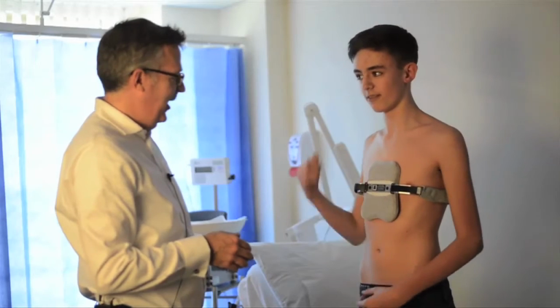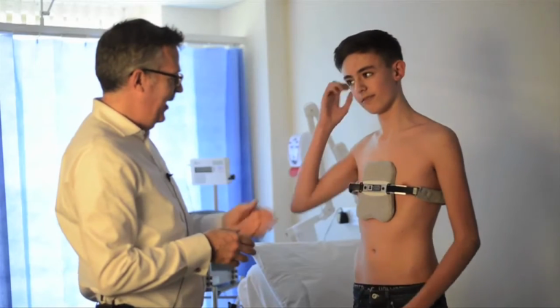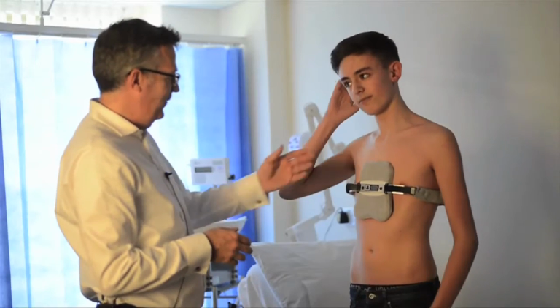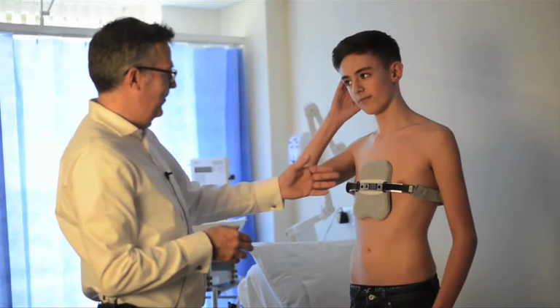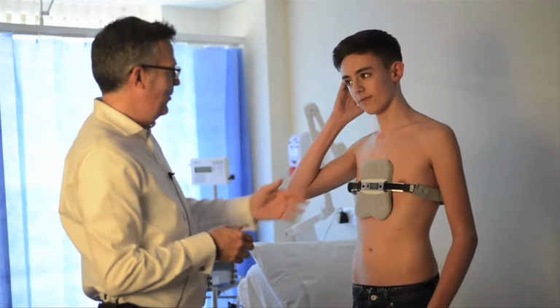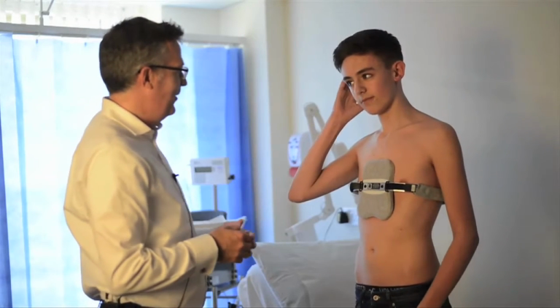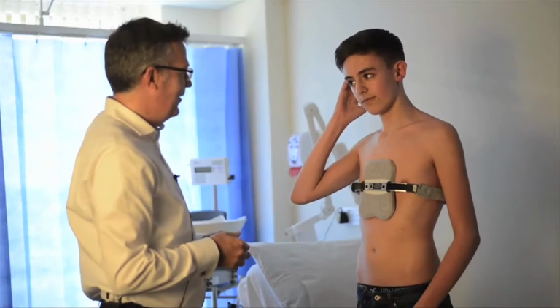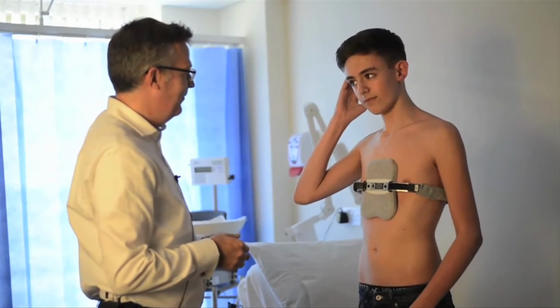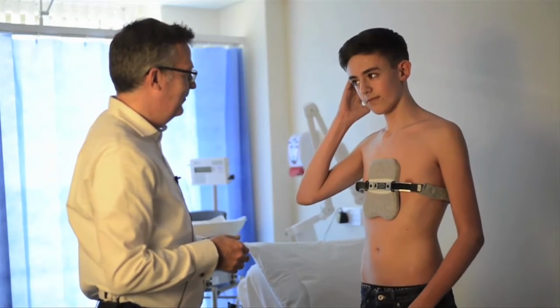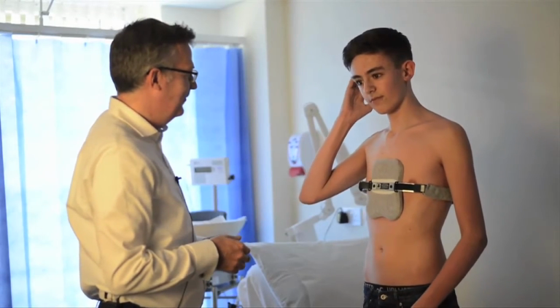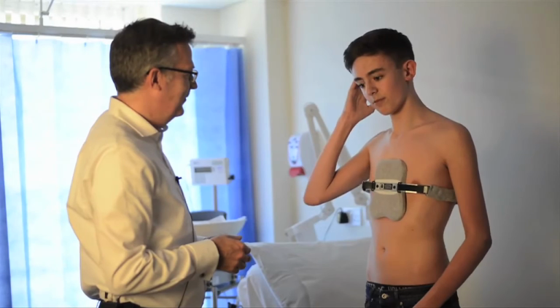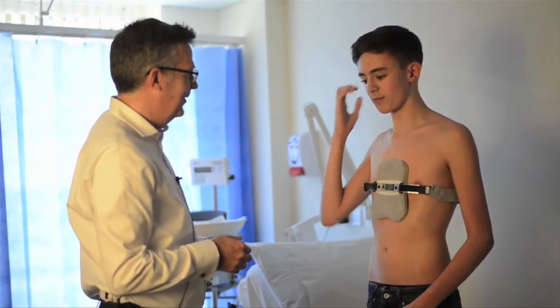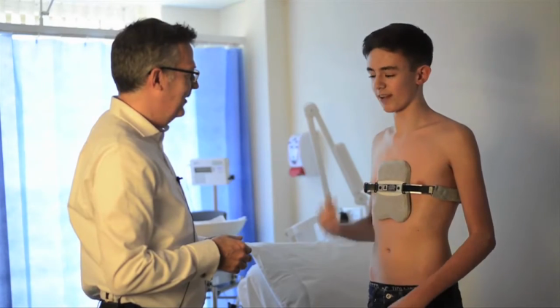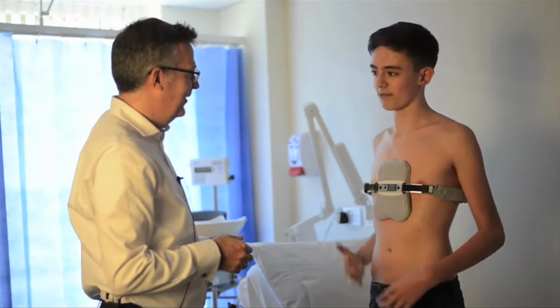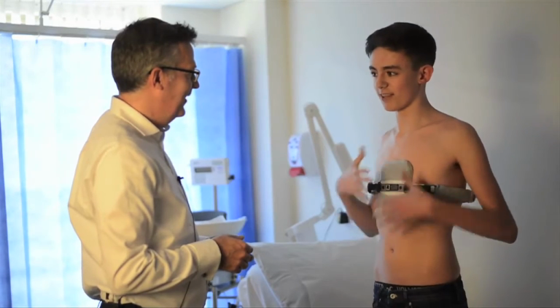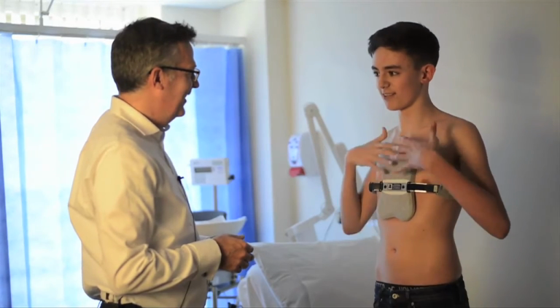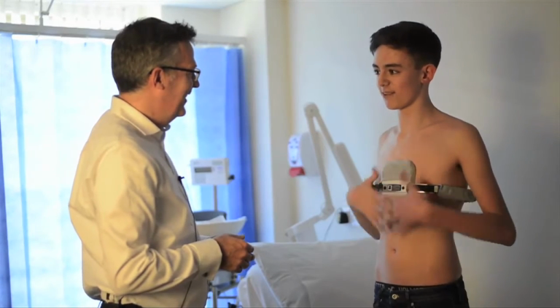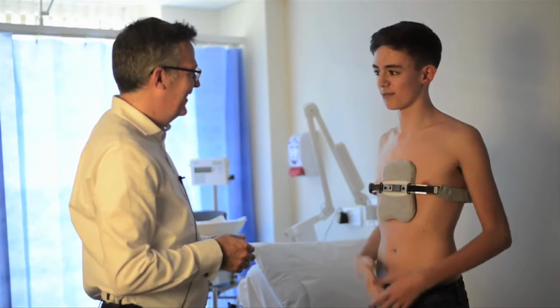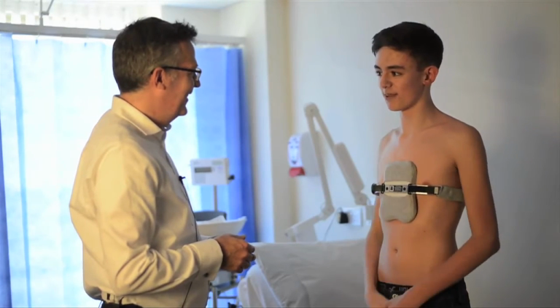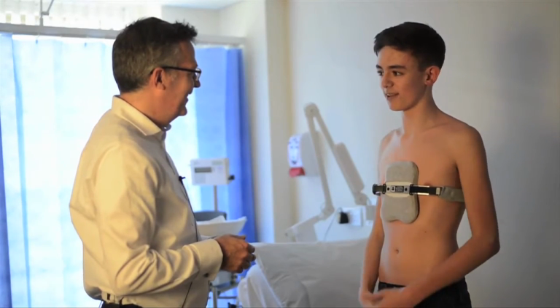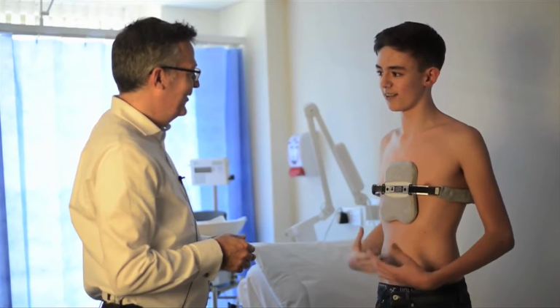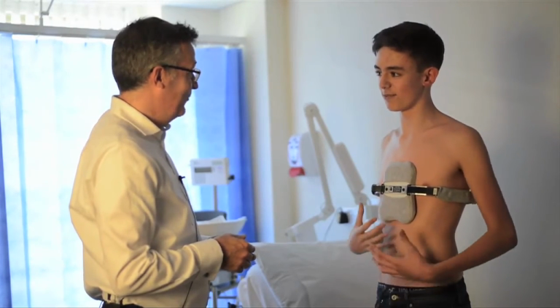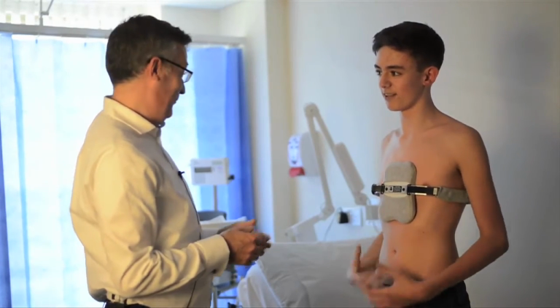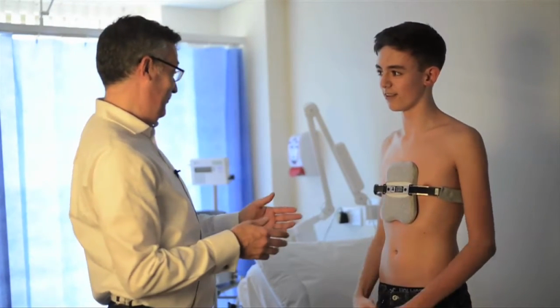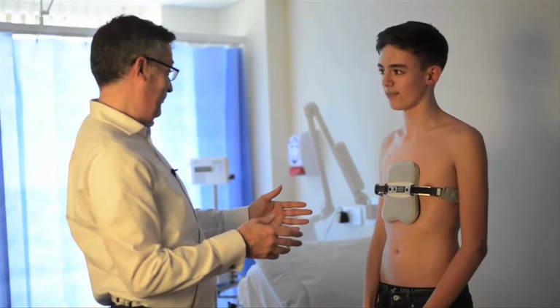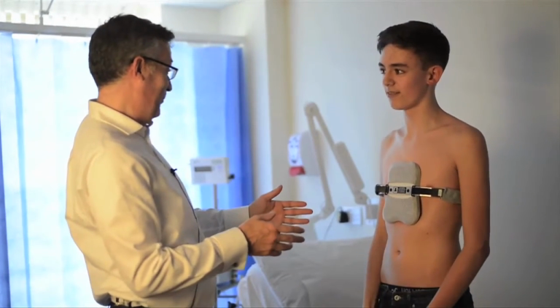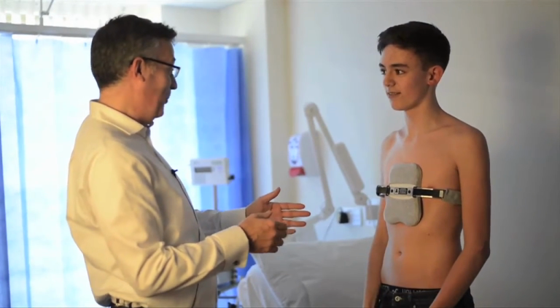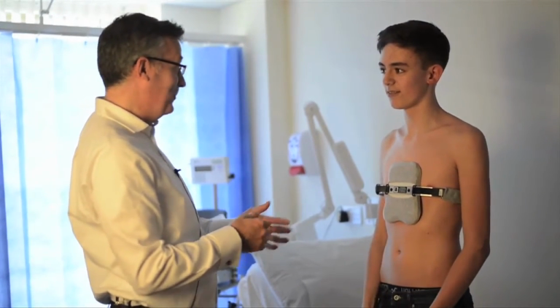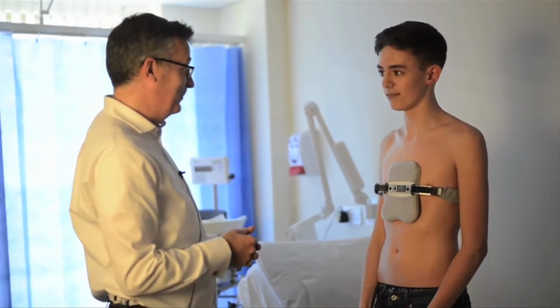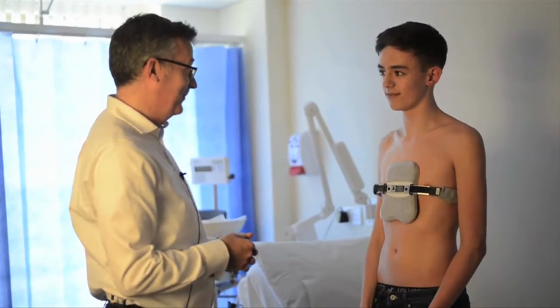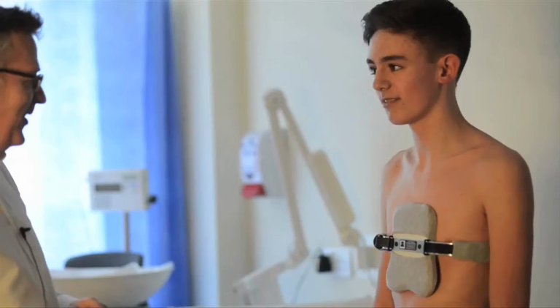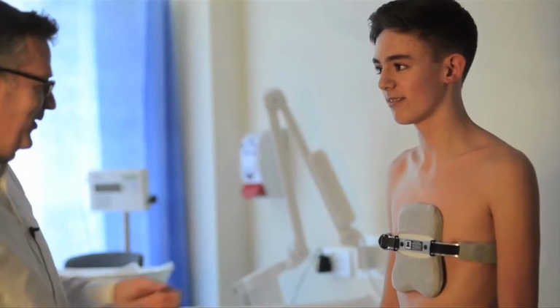And how do you feel about your pectus now? Much better. My chest just feels much better when it braces off. Feels normal? Mm-hmm. Very good.